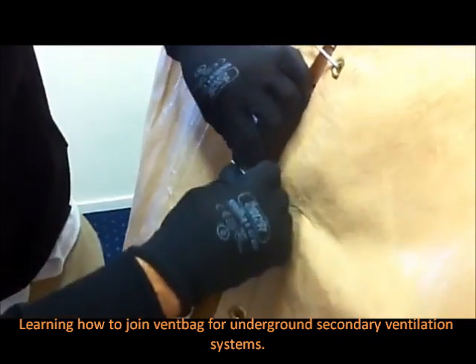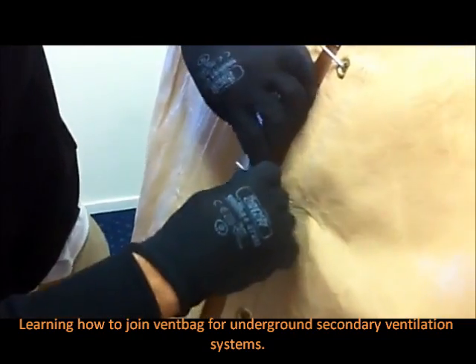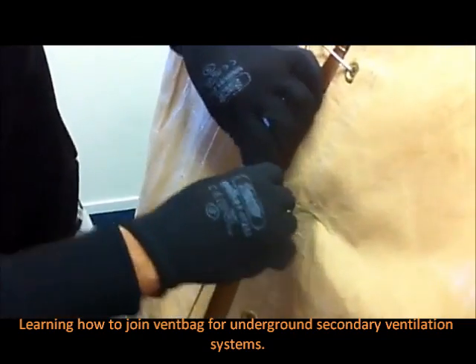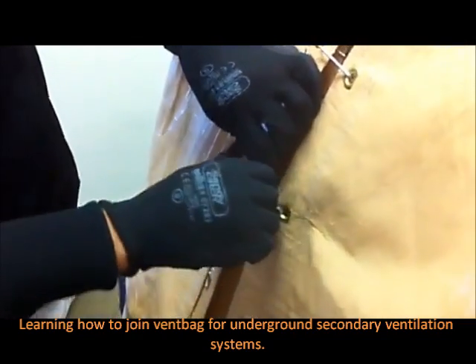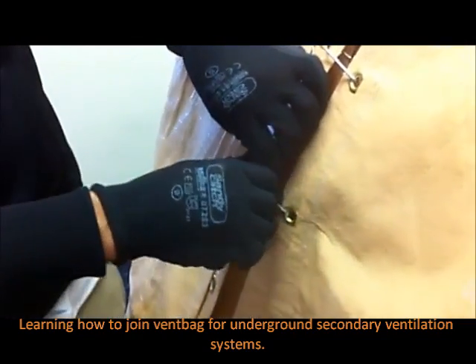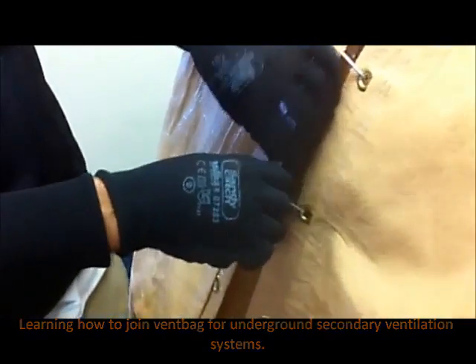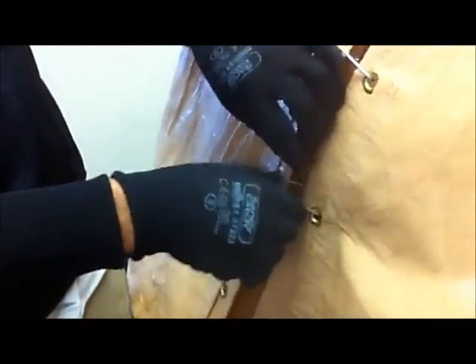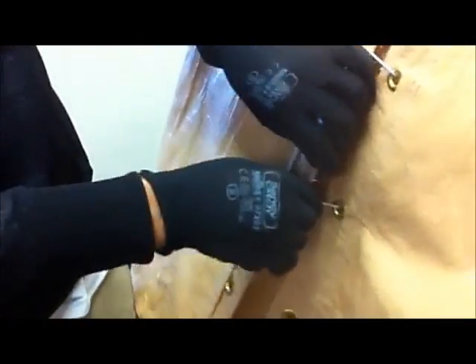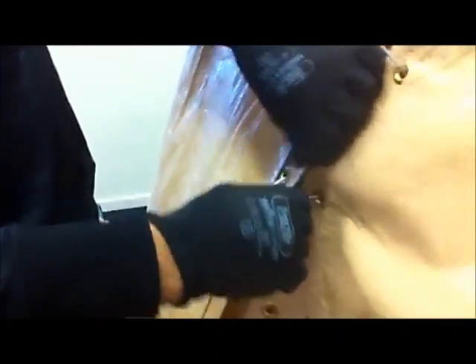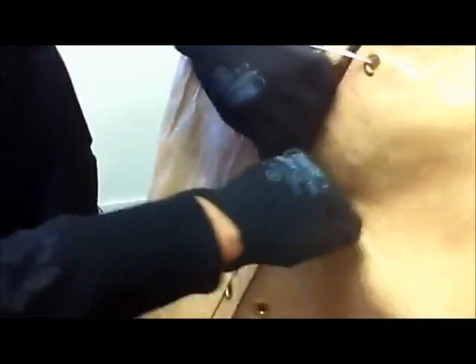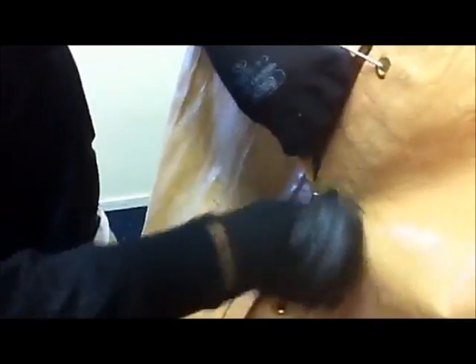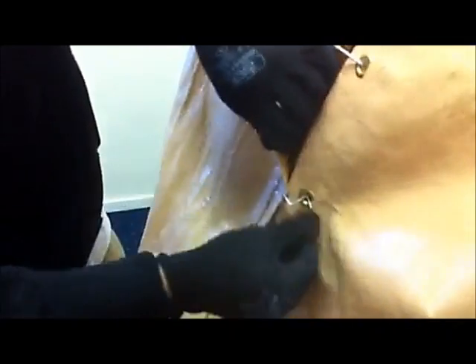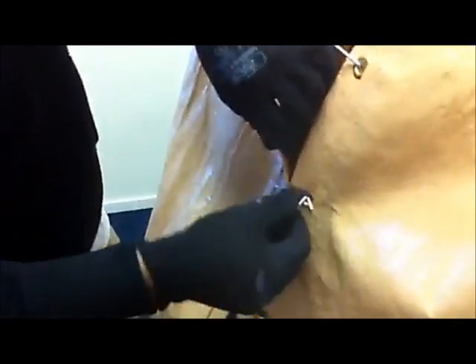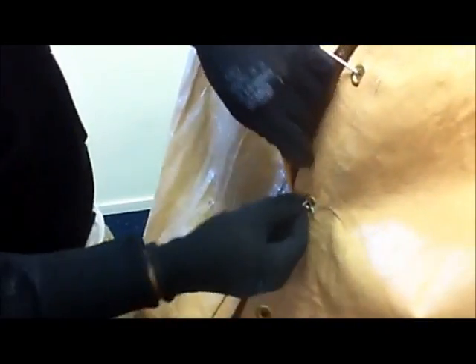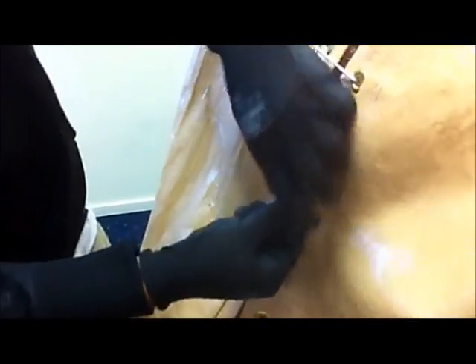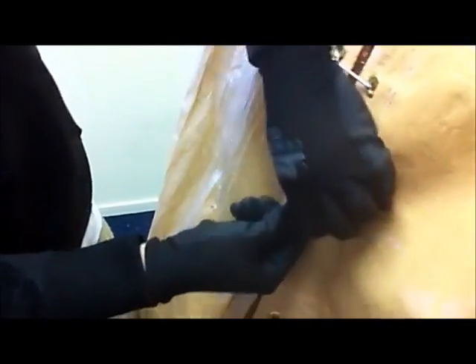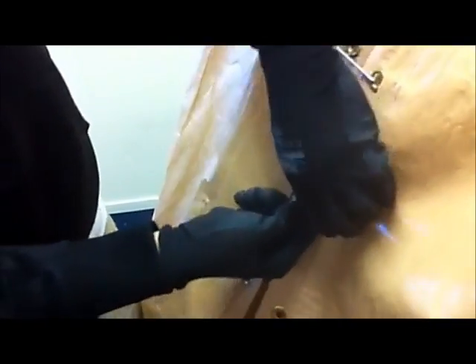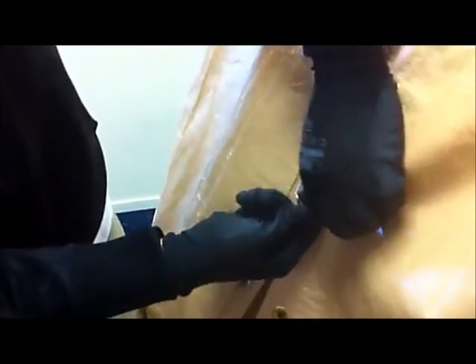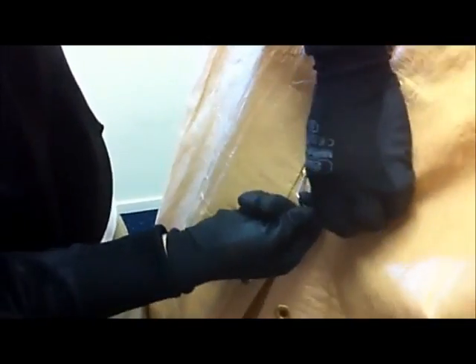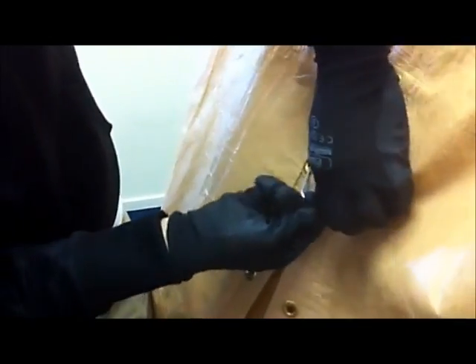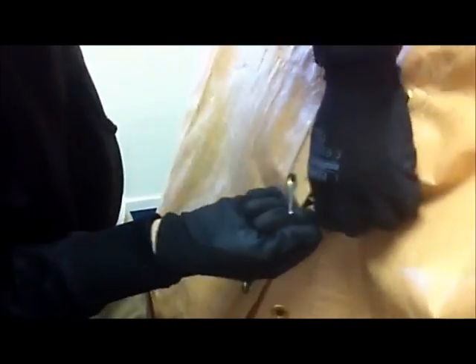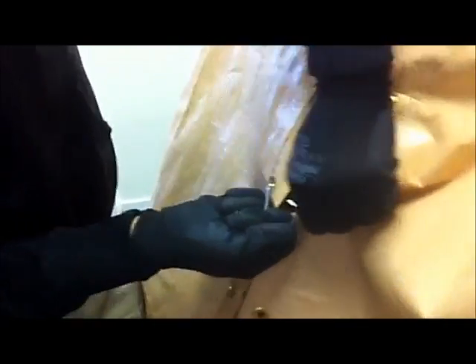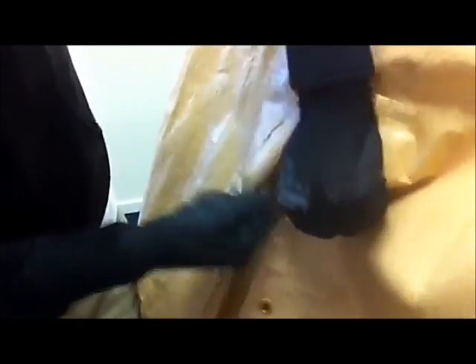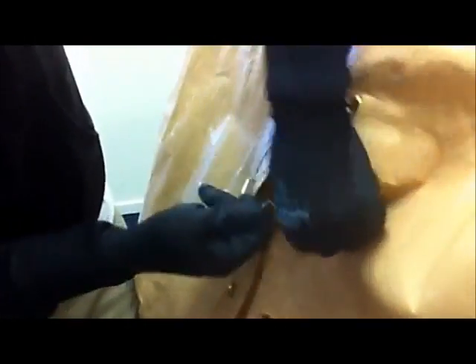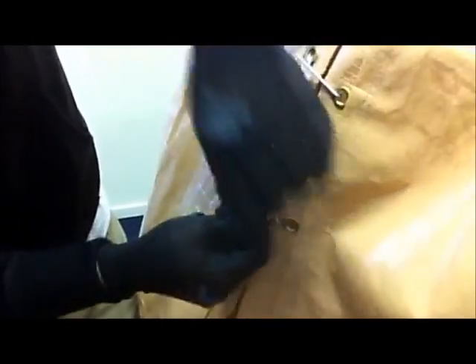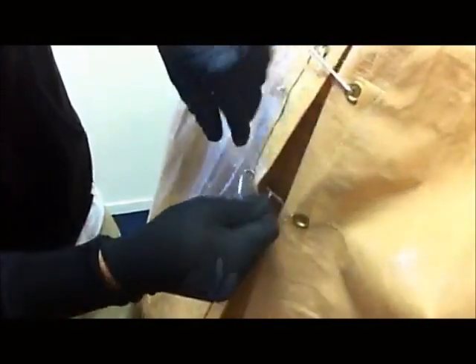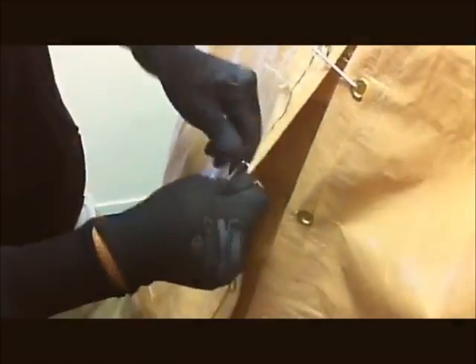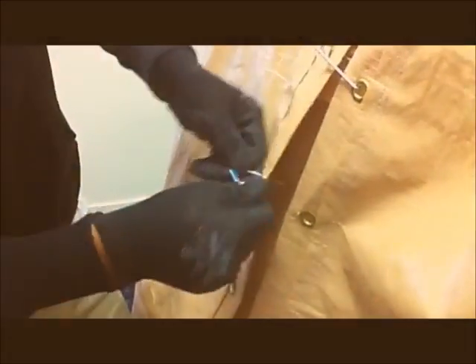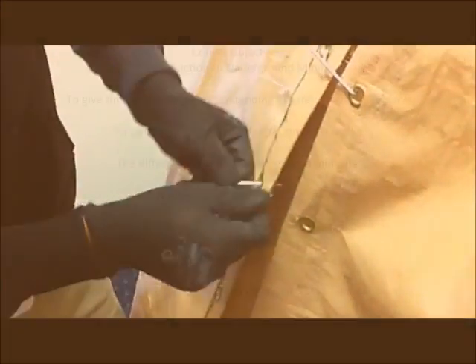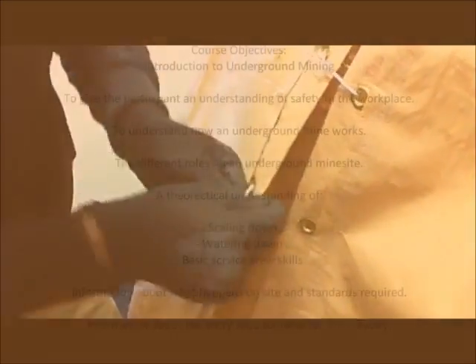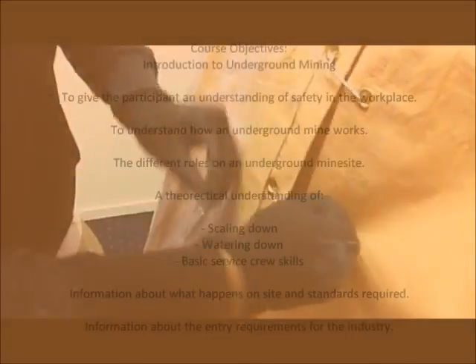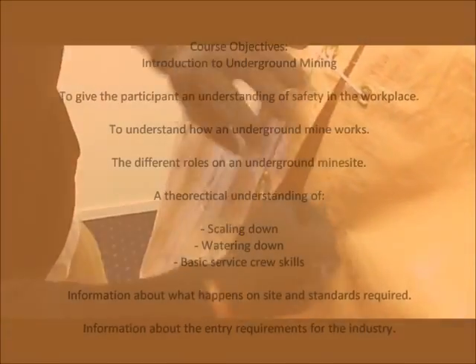Did you spin it round the first time? Yeah, spin it round the first time. You're getting pretty quick. Yep — undo it, now spin it round again.